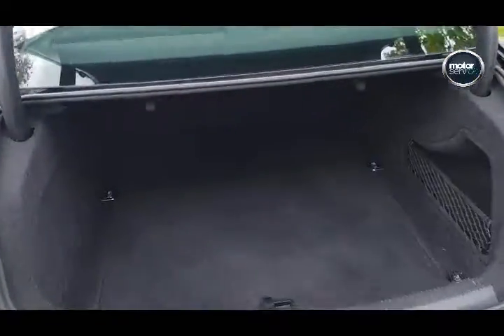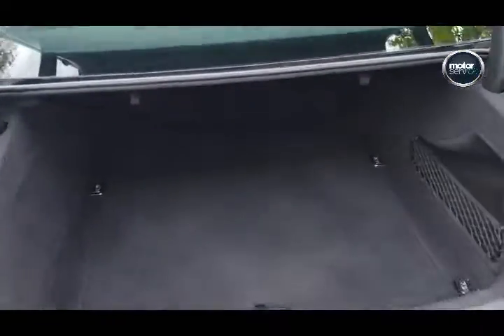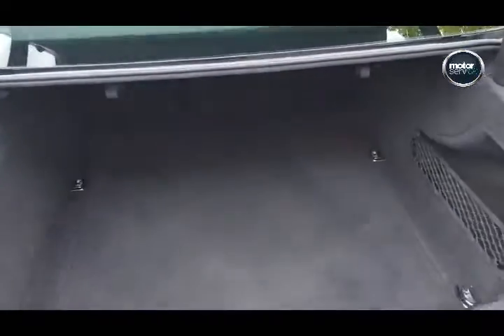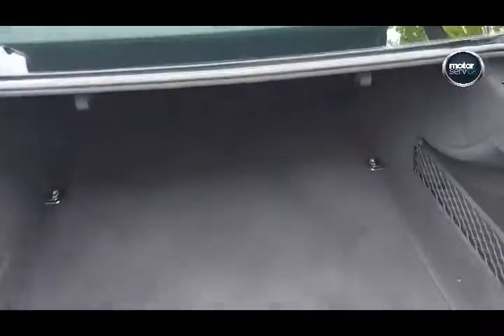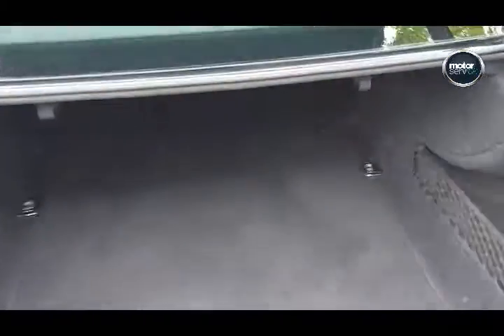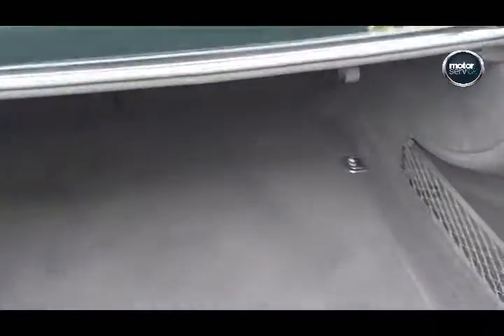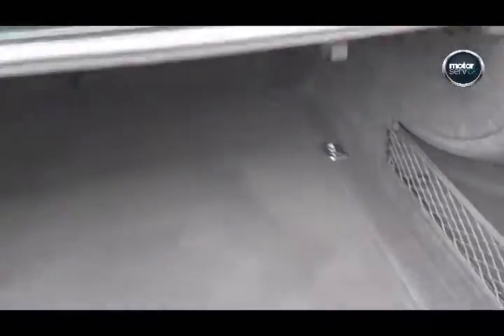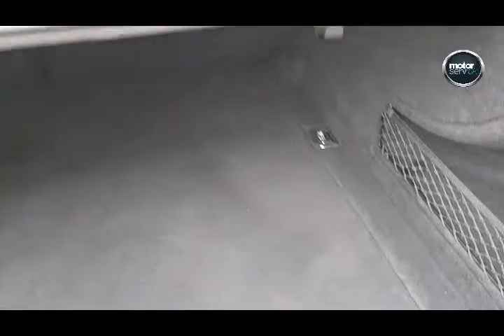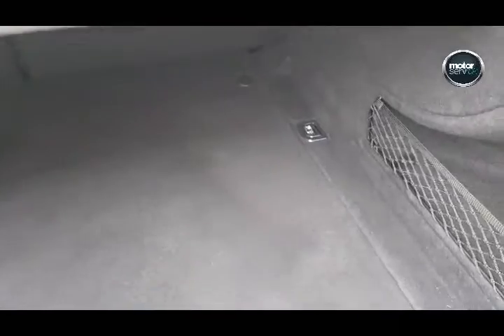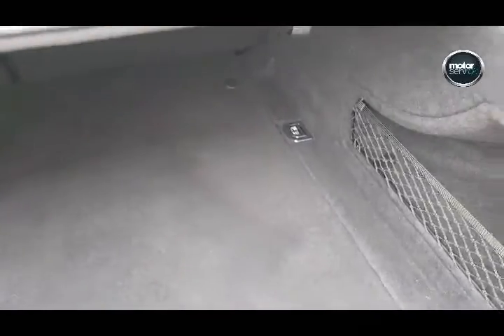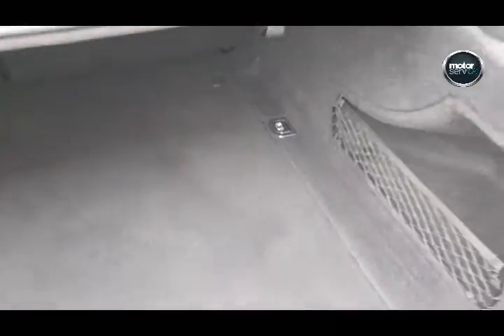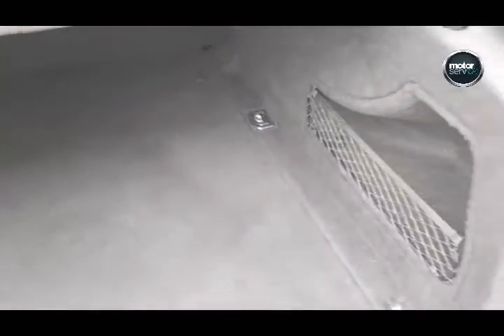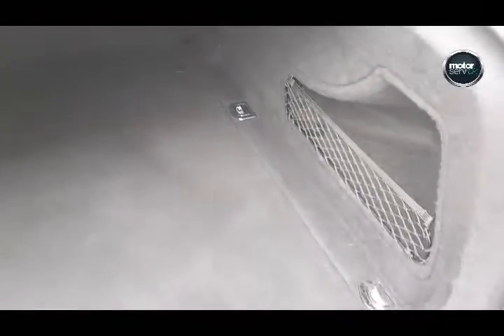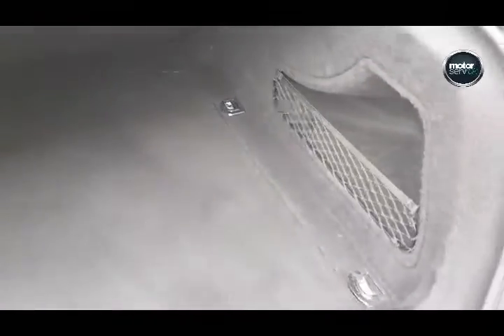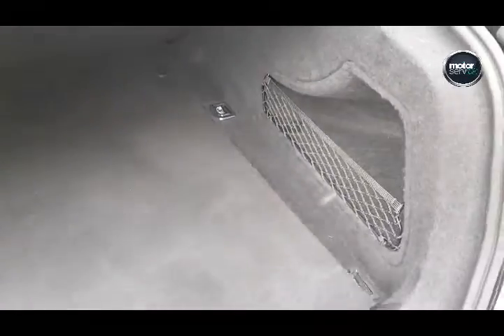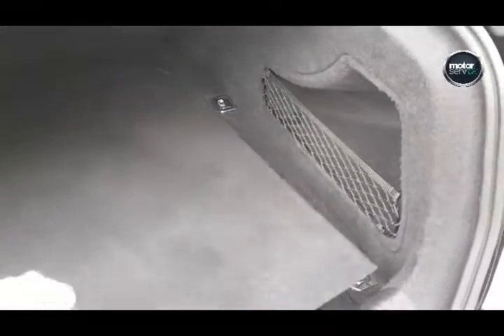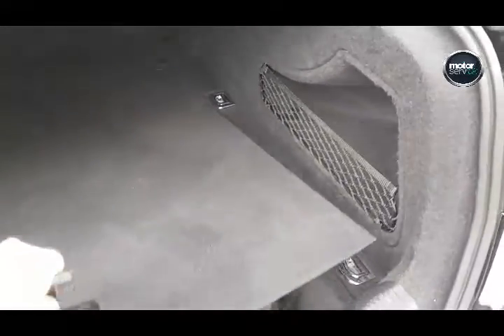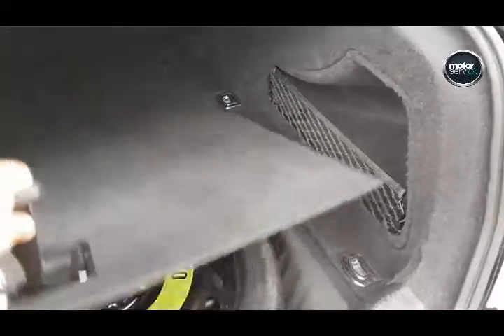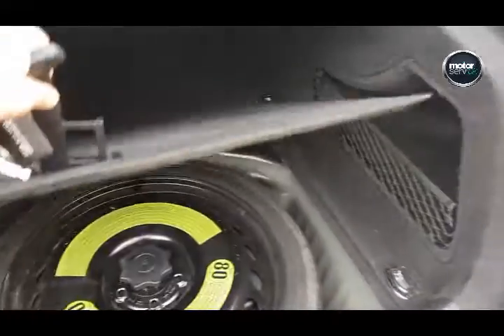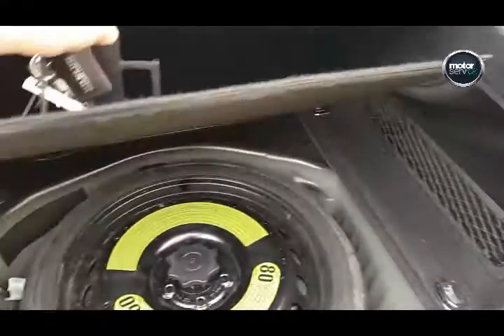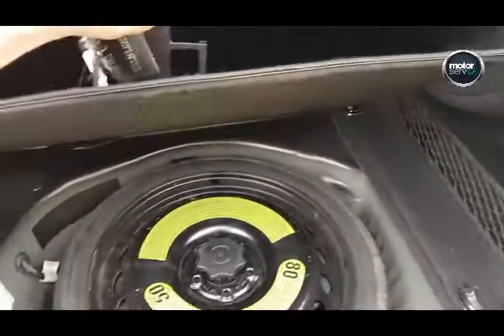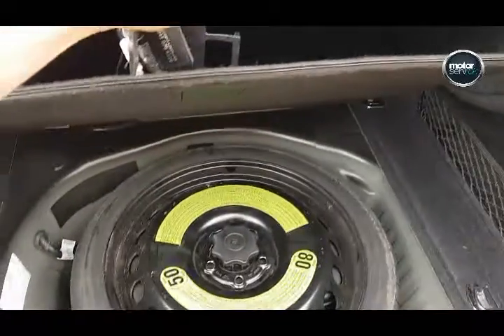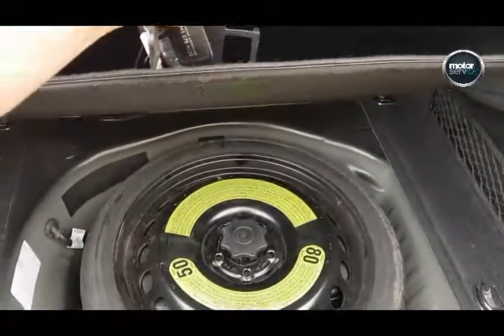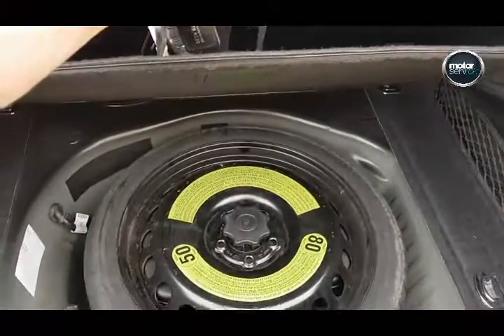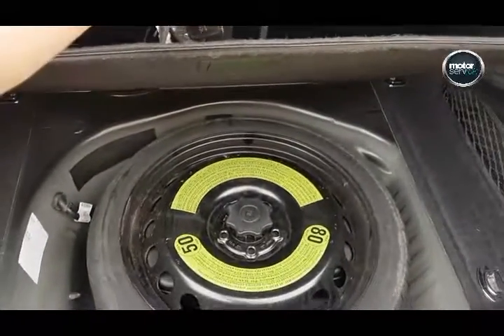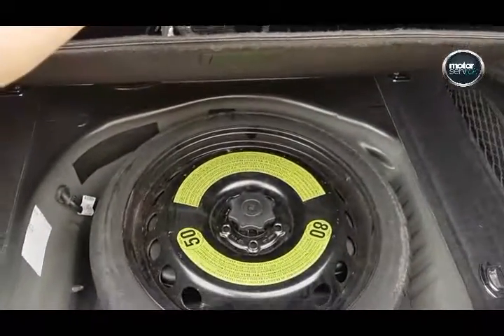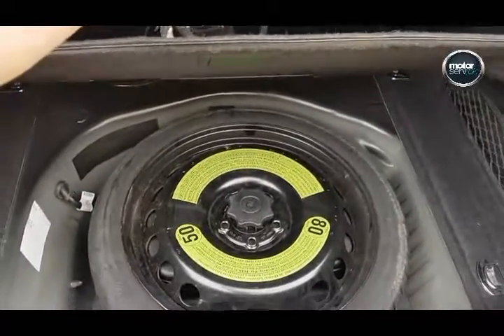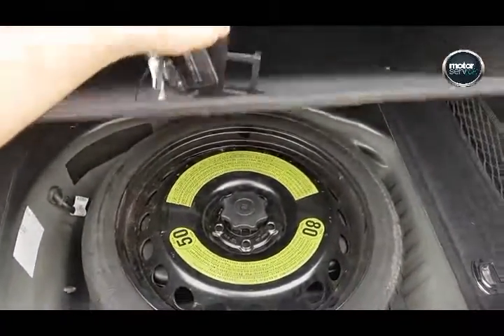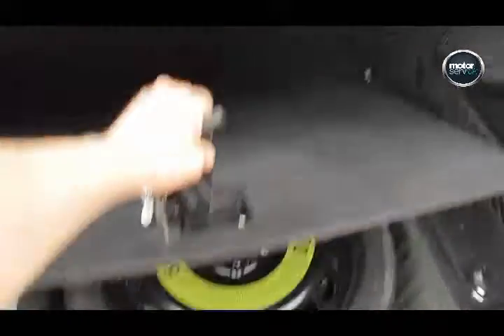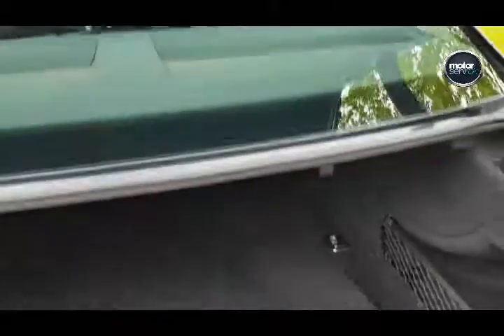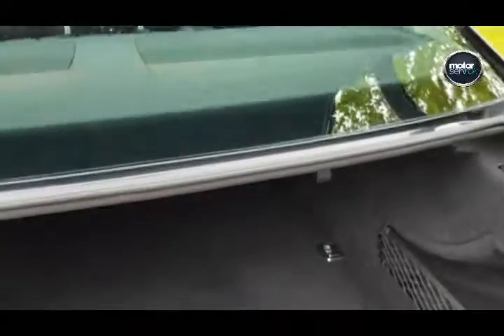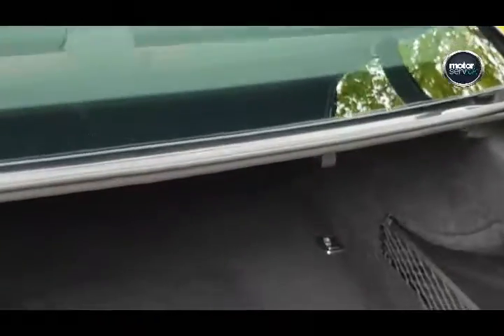Fantastic luggage space on these. Also got the space saver spare wheel.